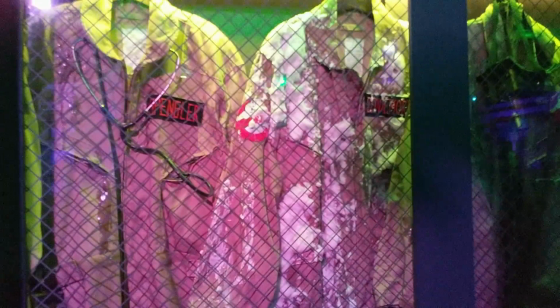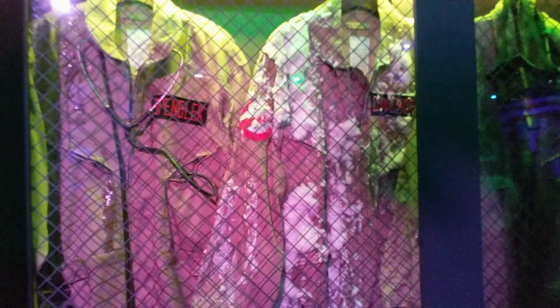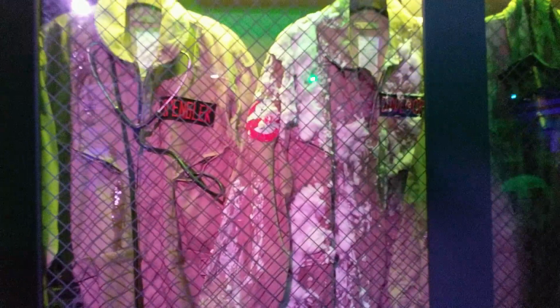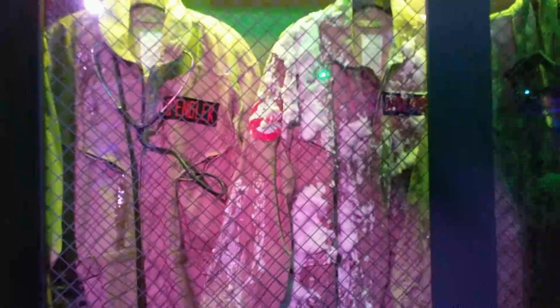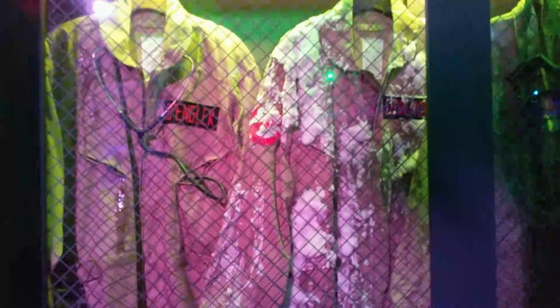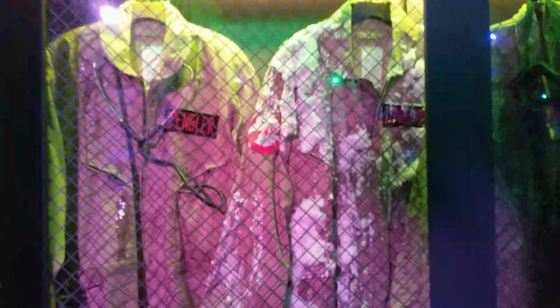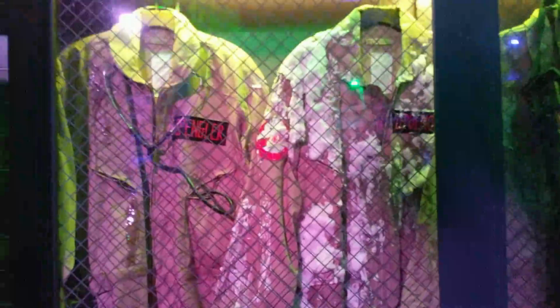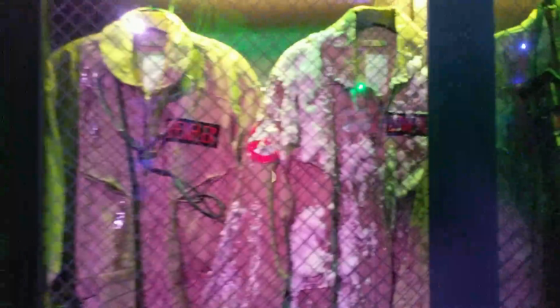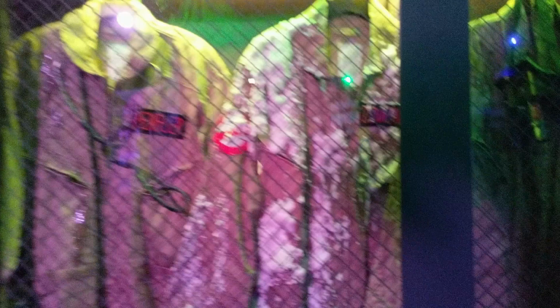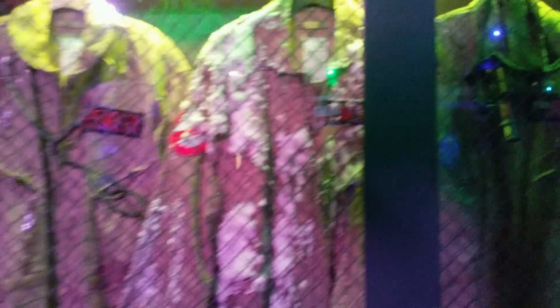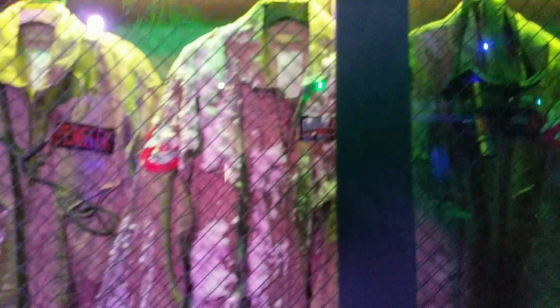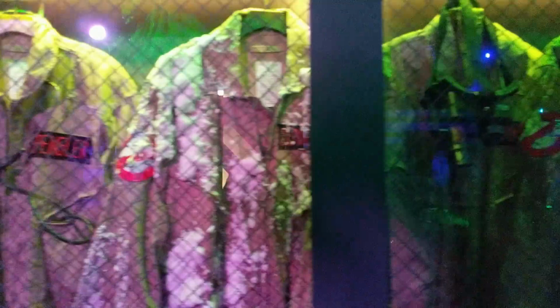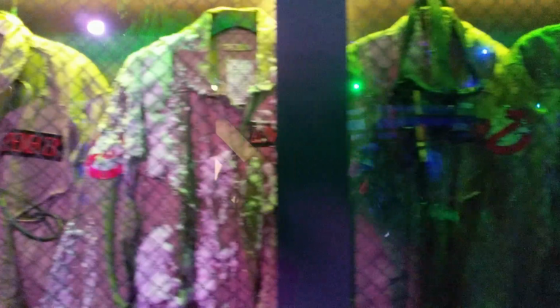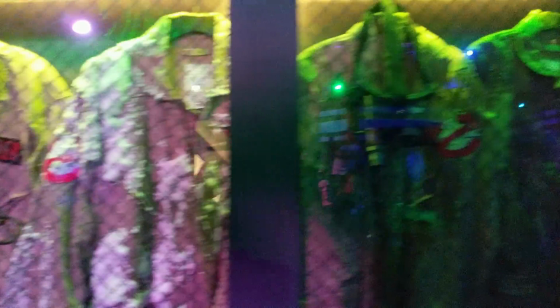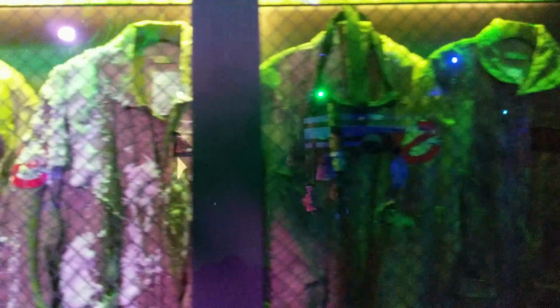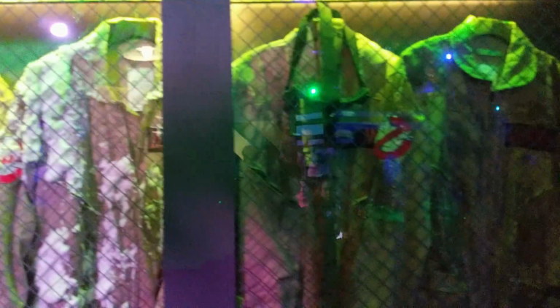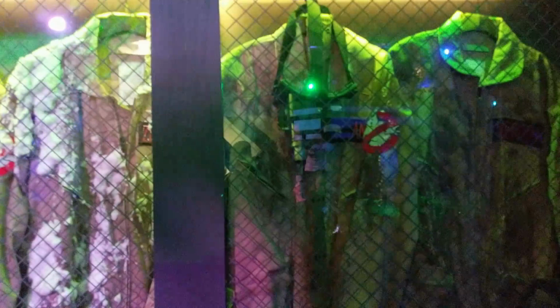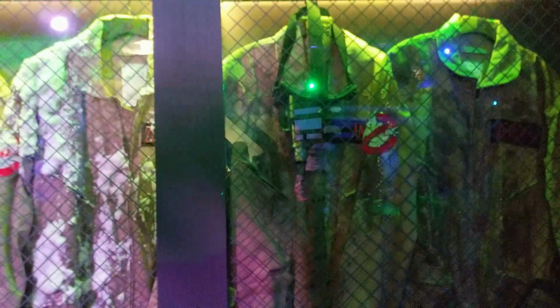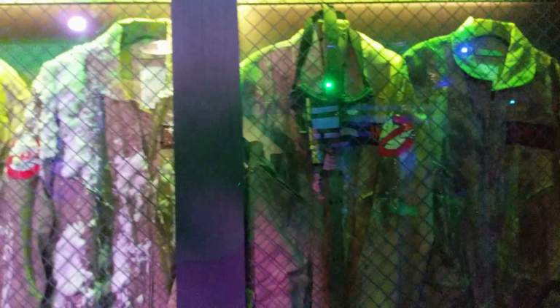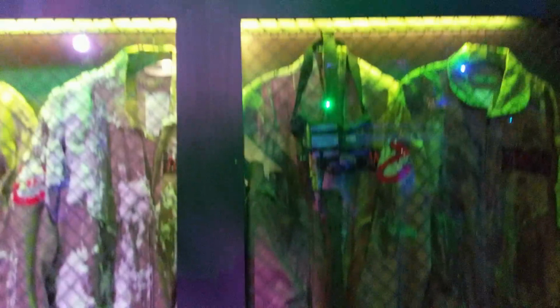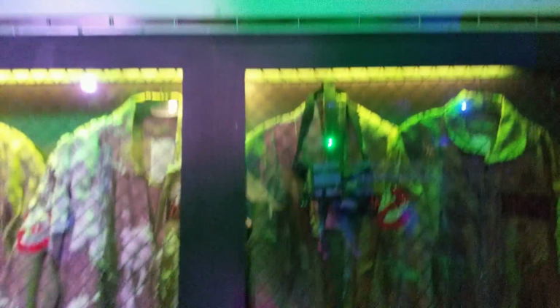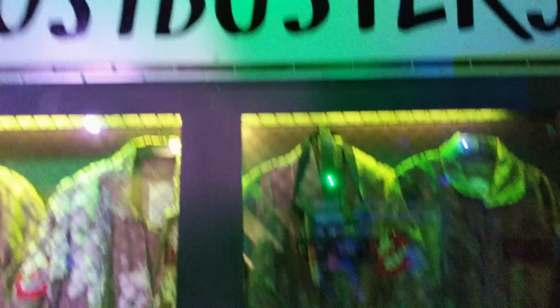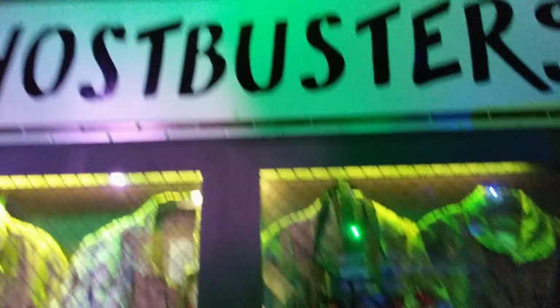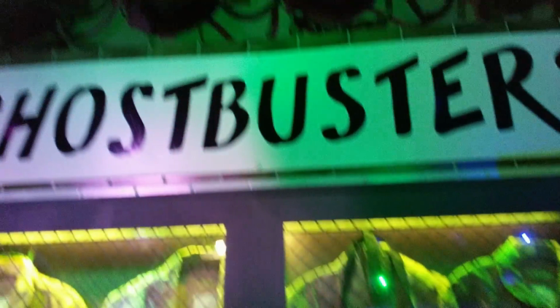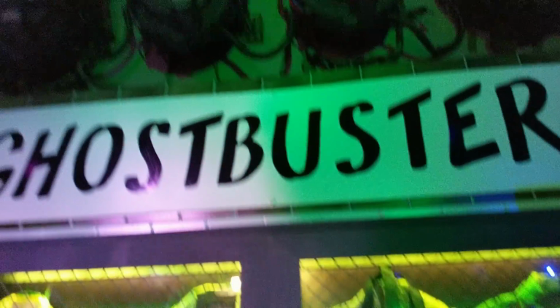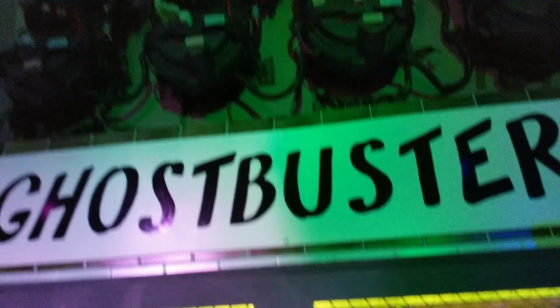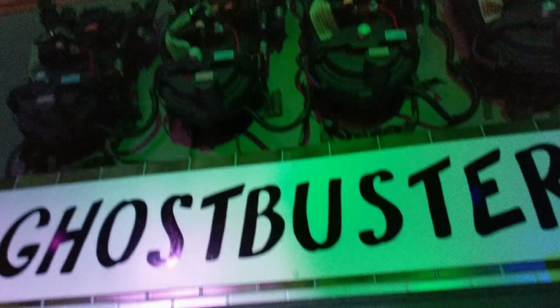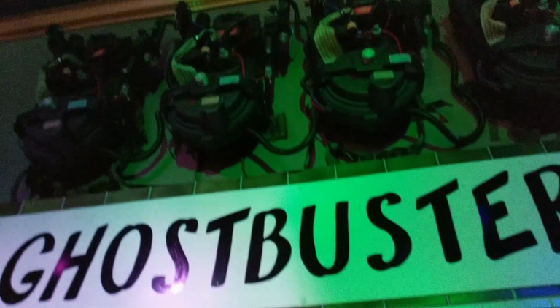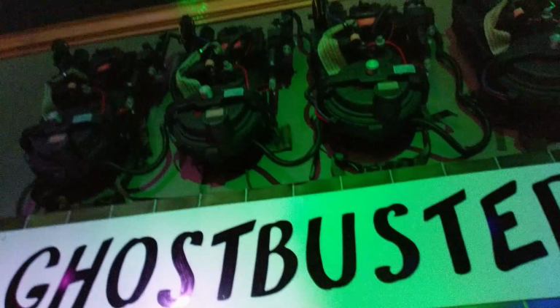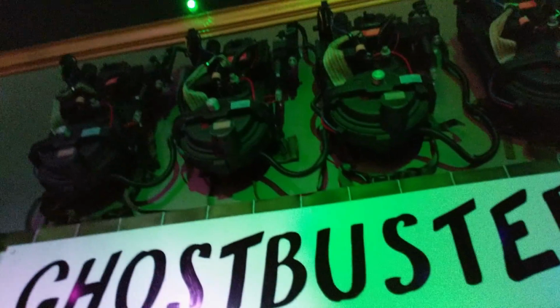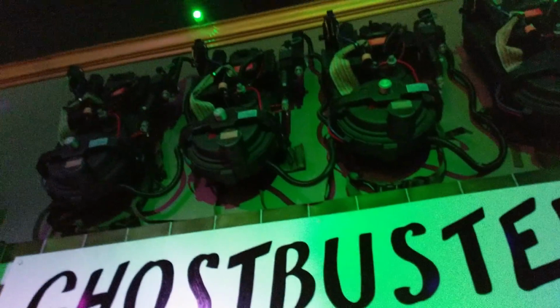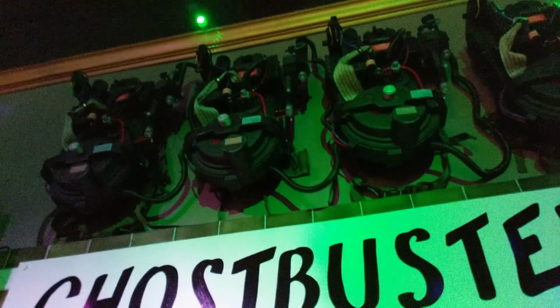And it's the Ghostbusters cubbies here. They've got their uniforms over here, all four Ghostbusters, and they've got their packs right up above.